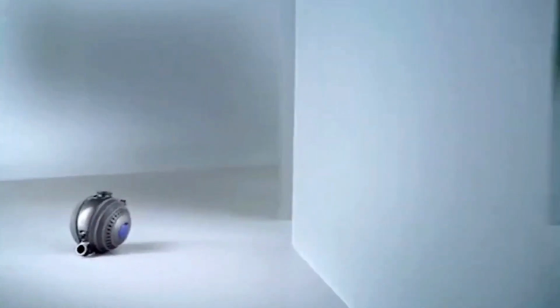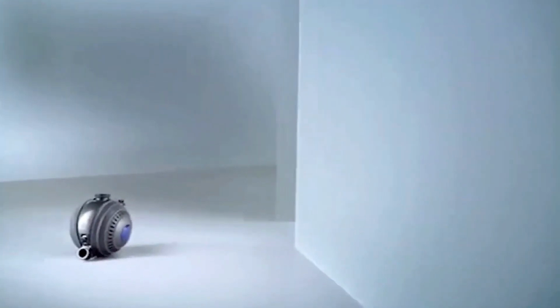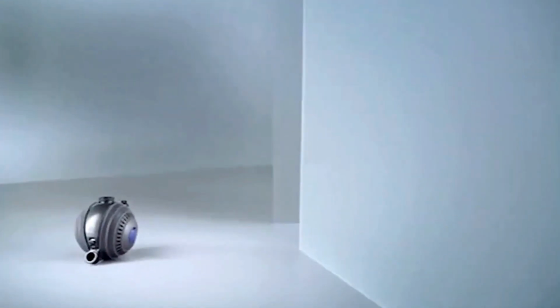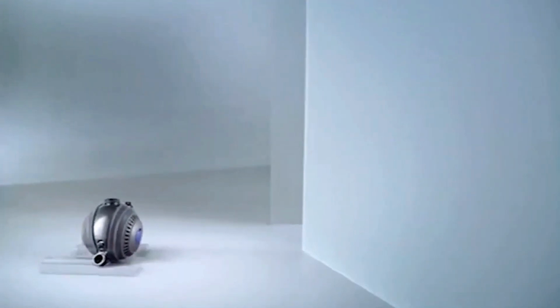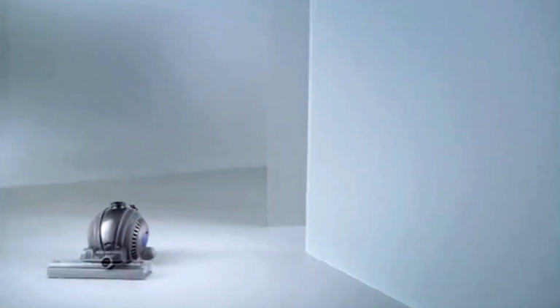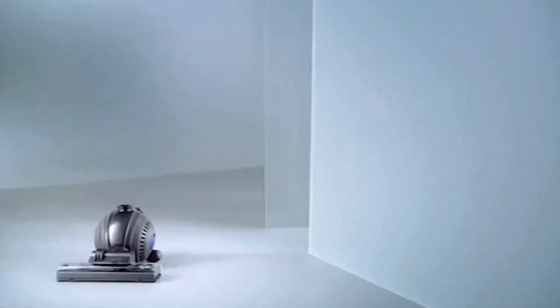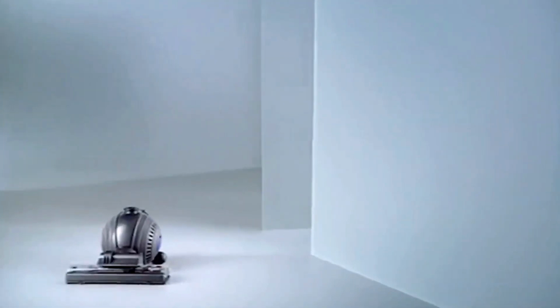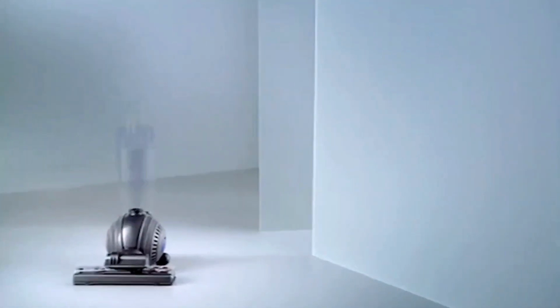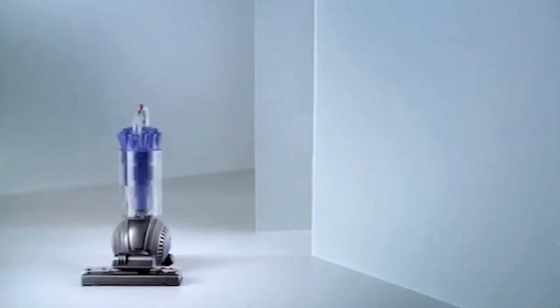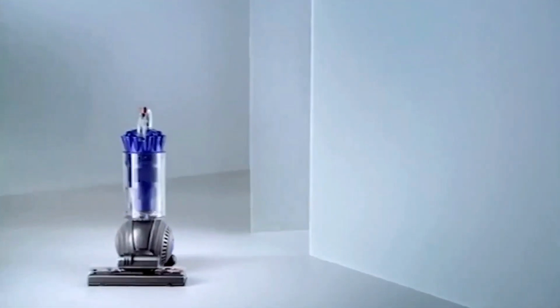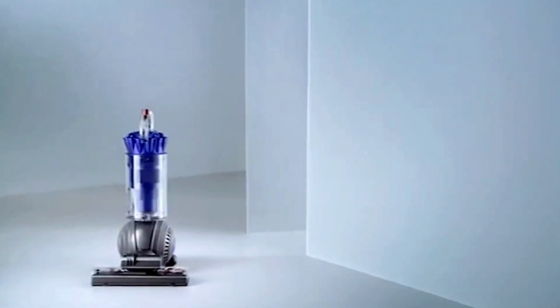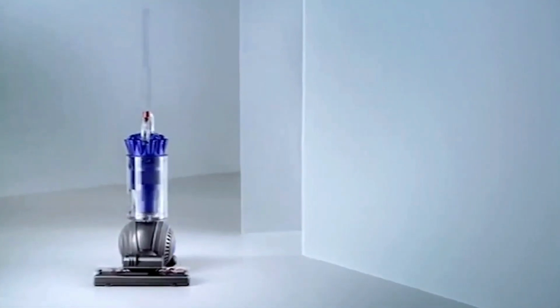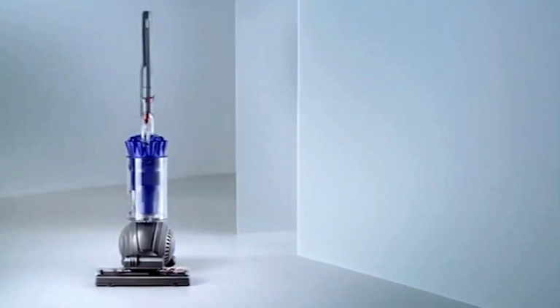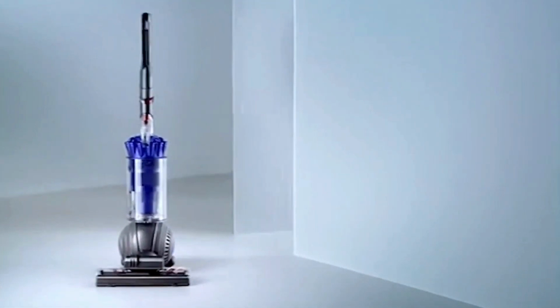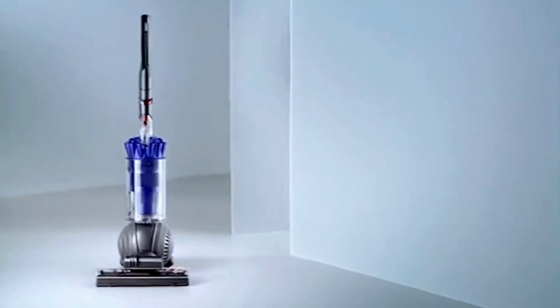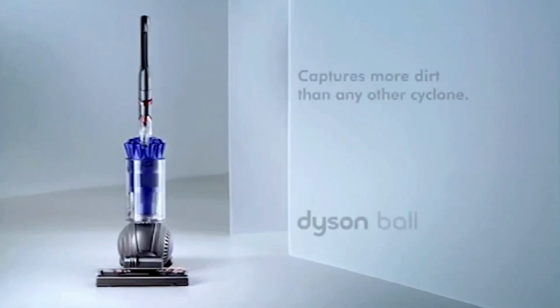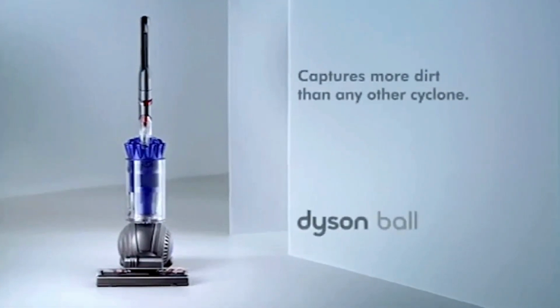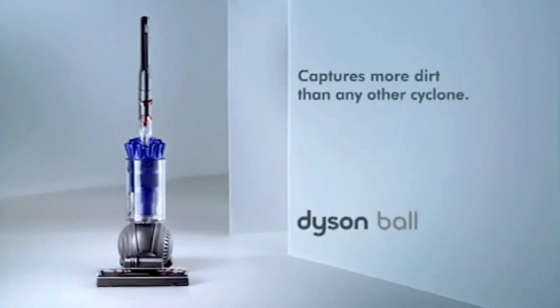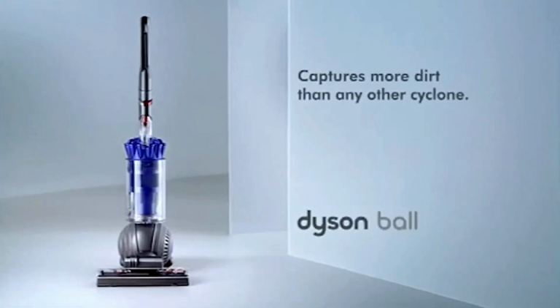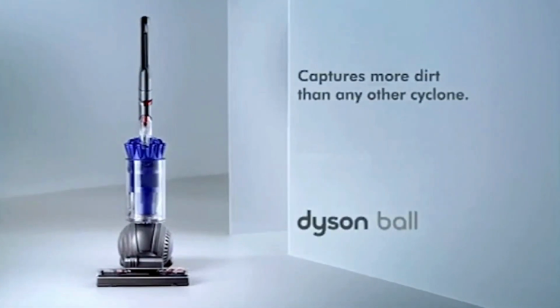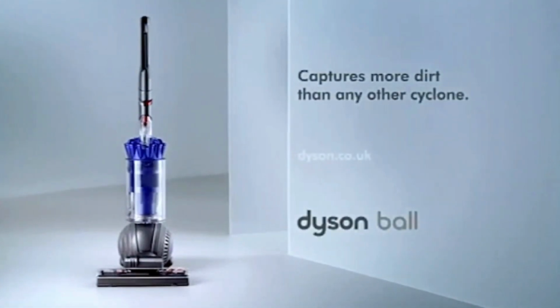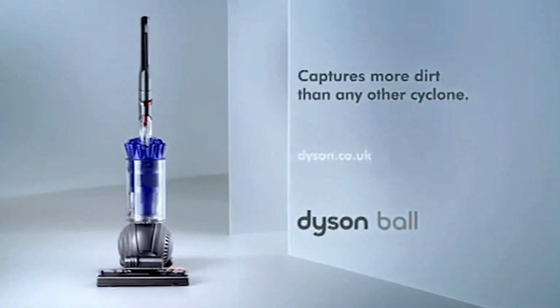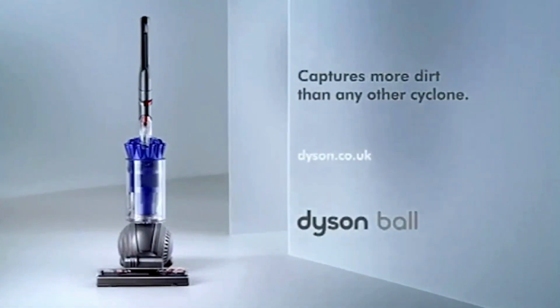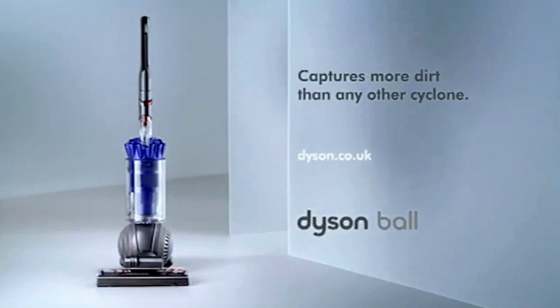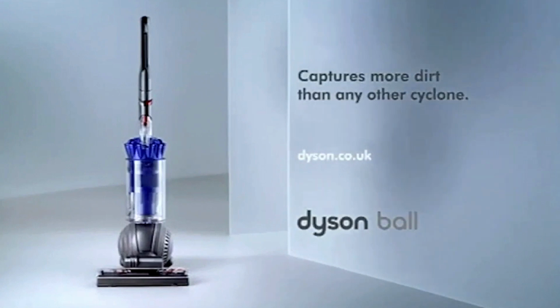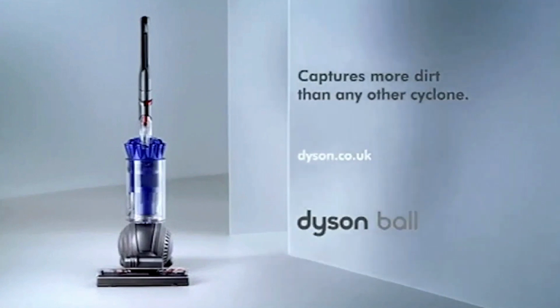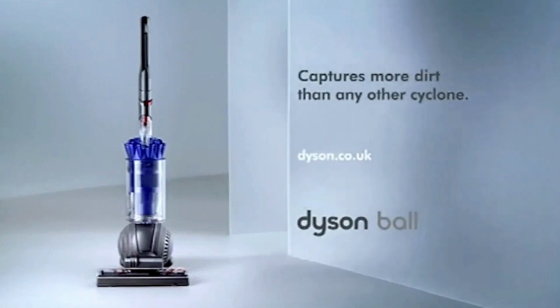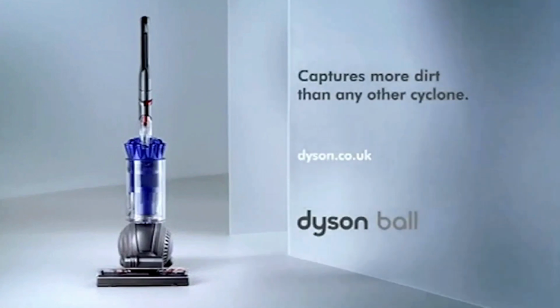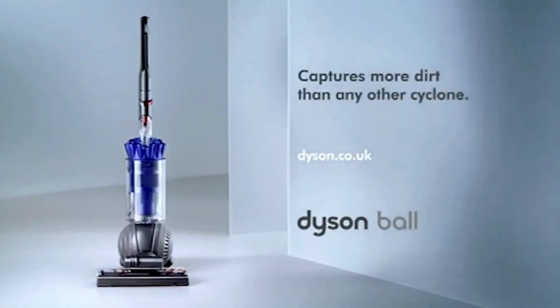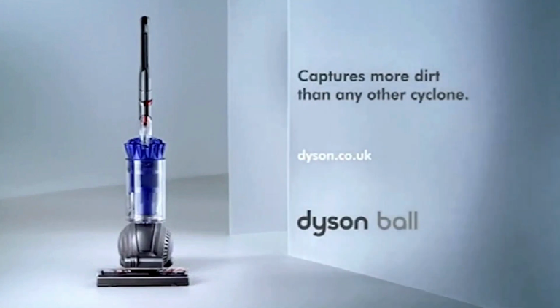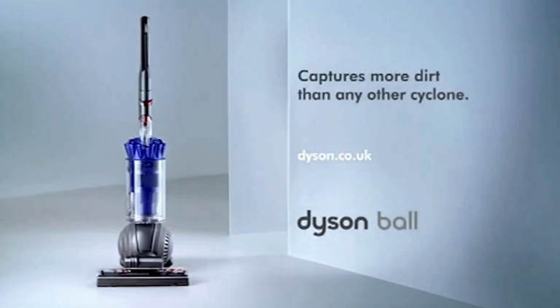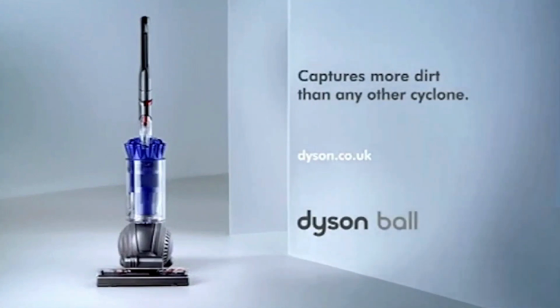So if you want something that works like a Dyson vacuum, it needs to be a Dyson.